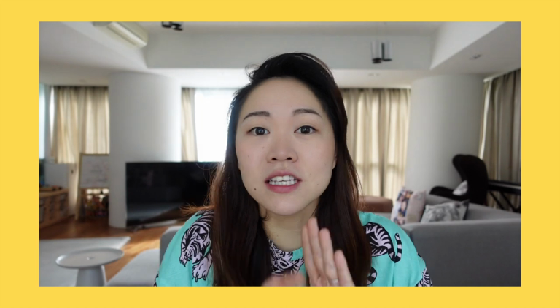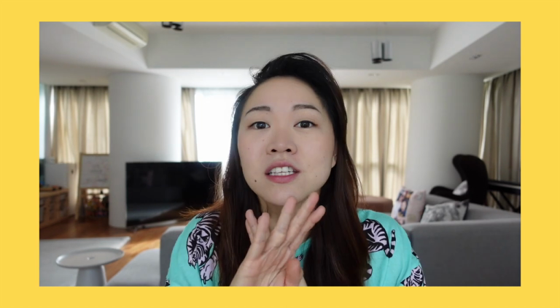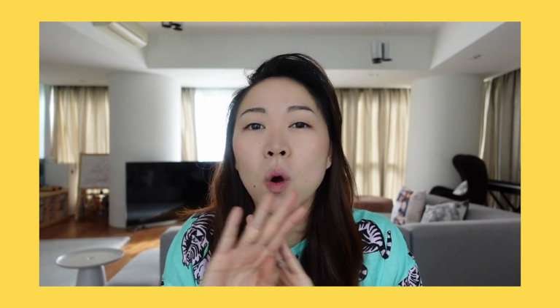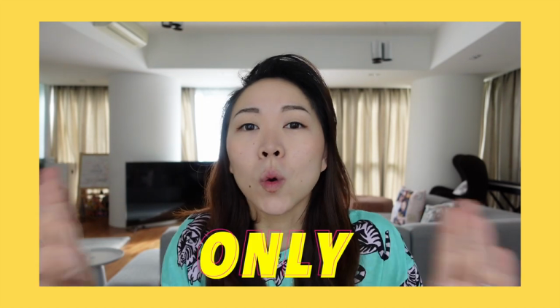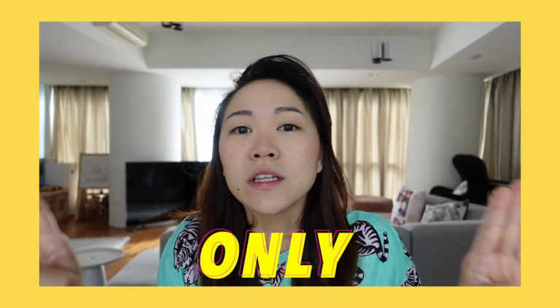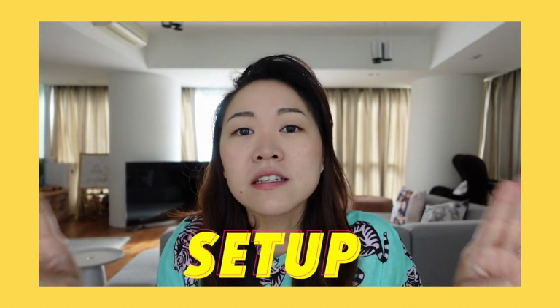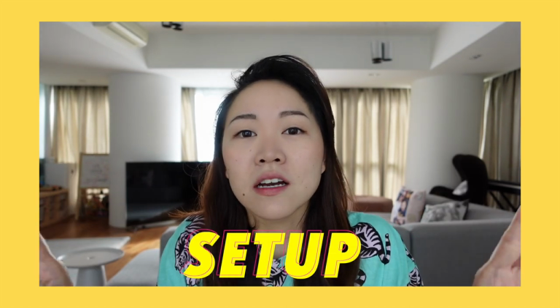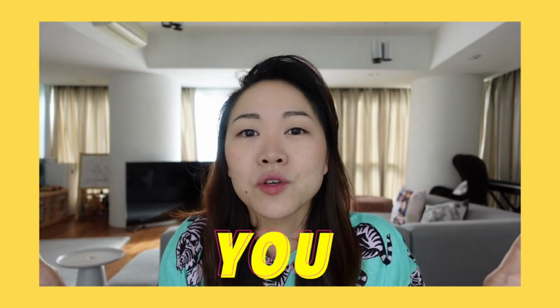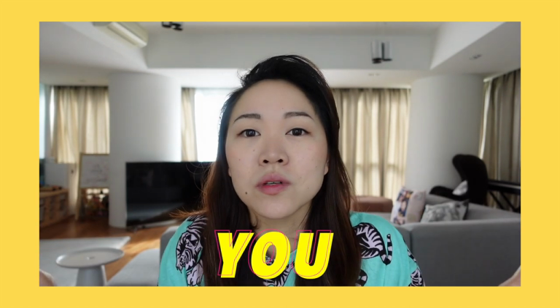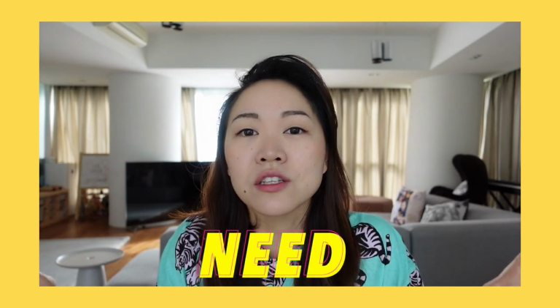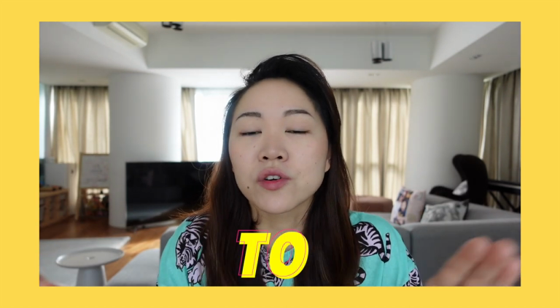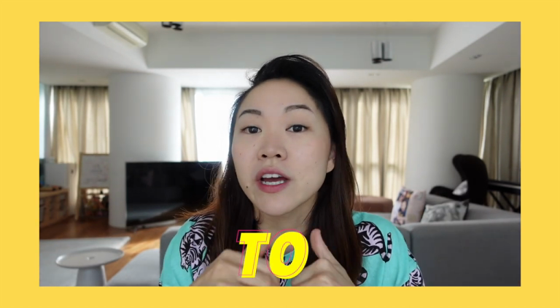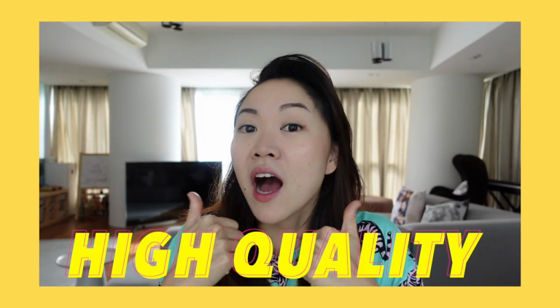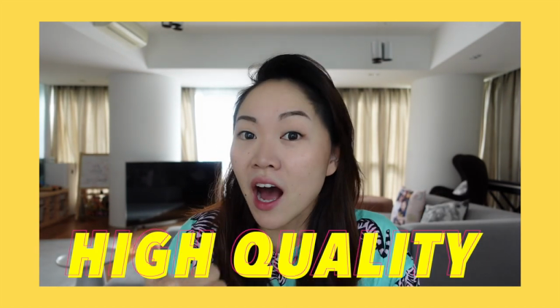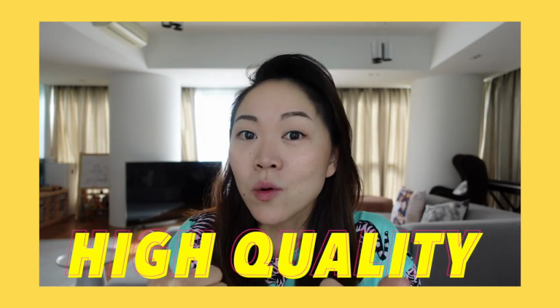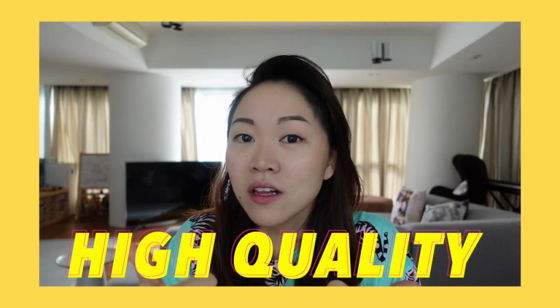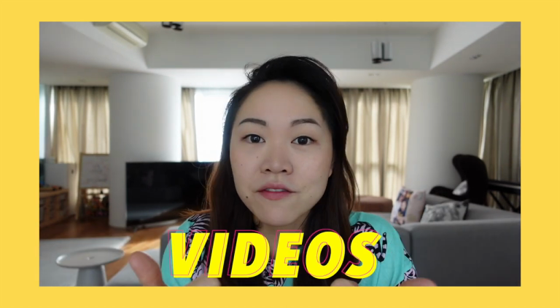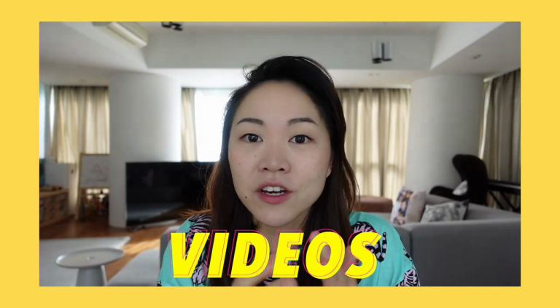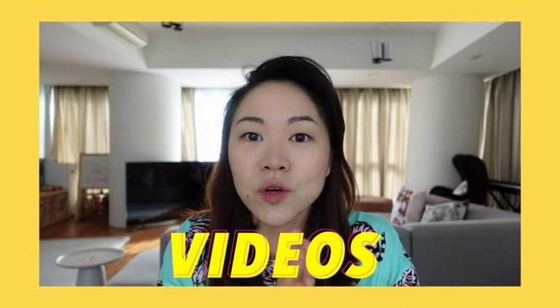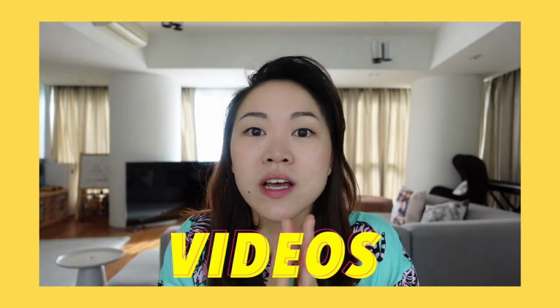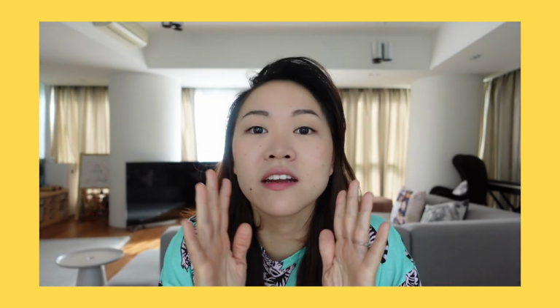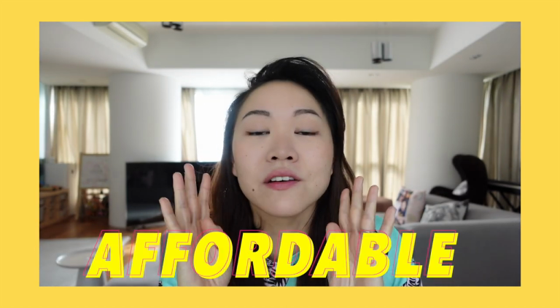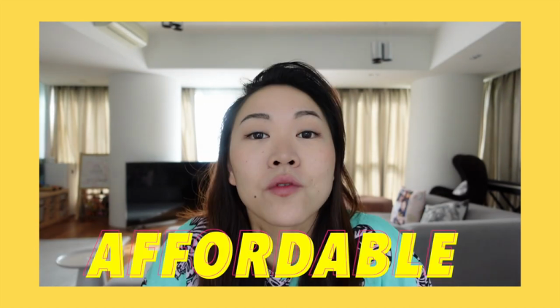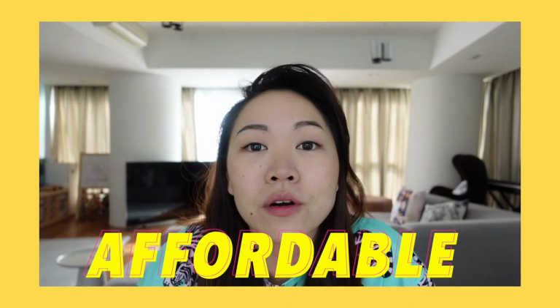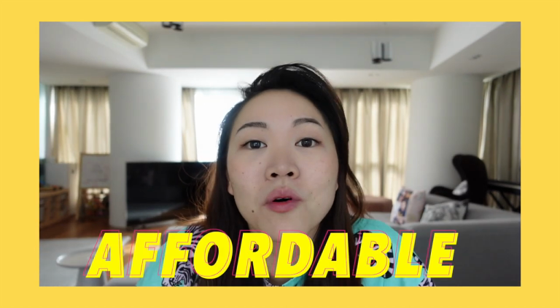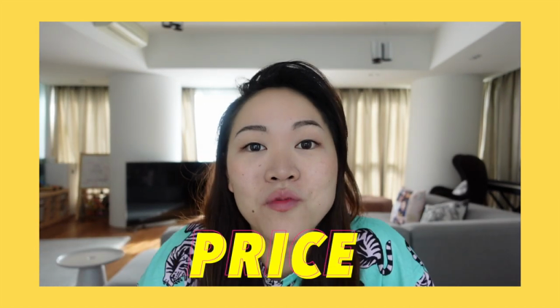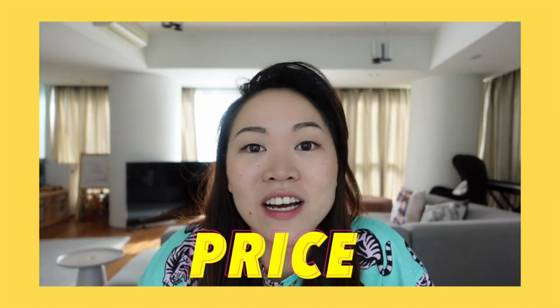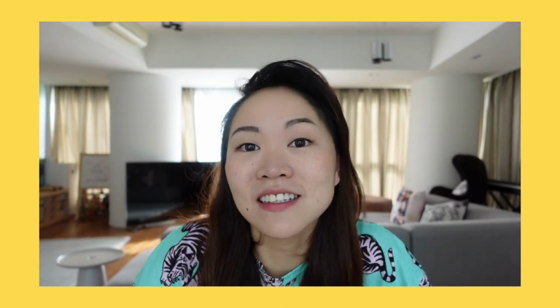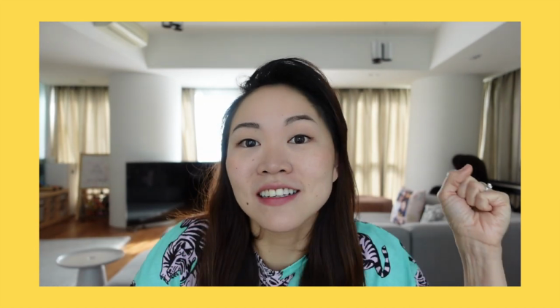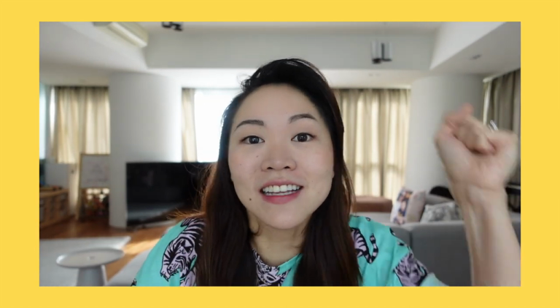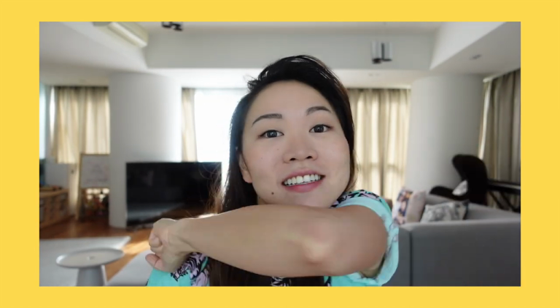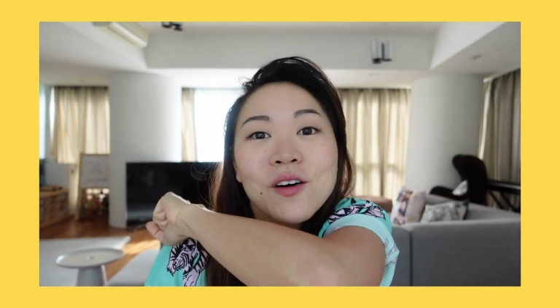This is the only setup you need to create high quality videos at an affordable price.